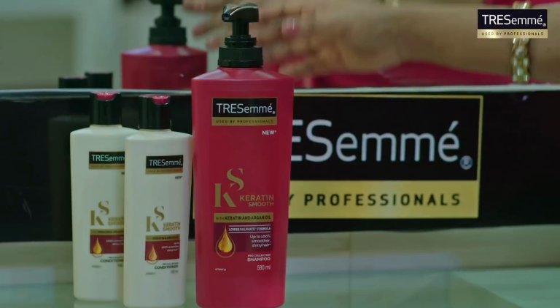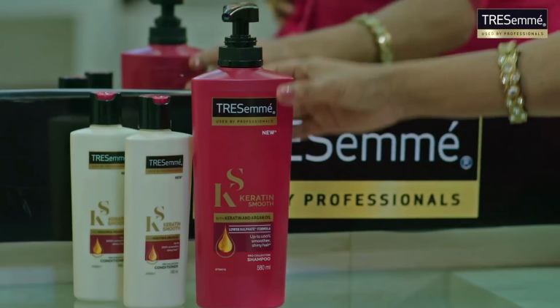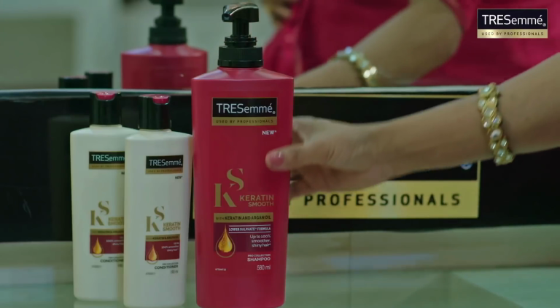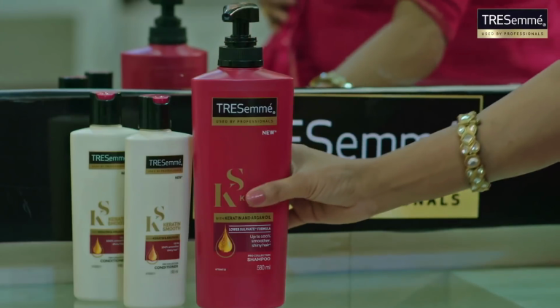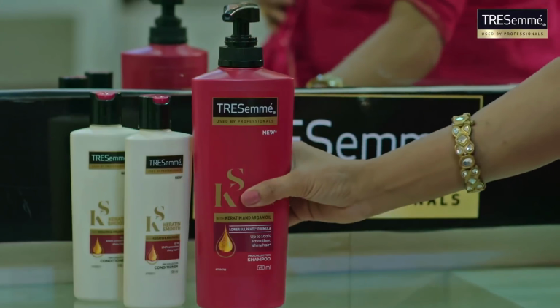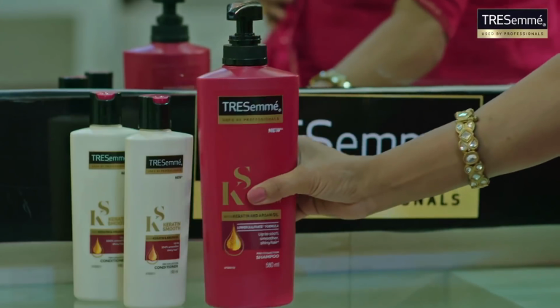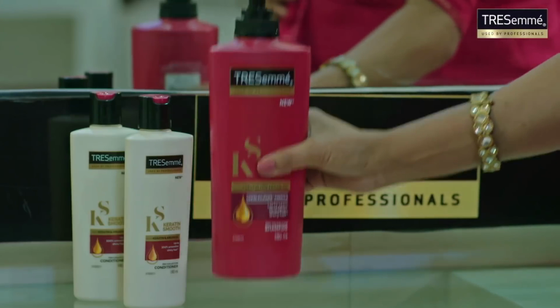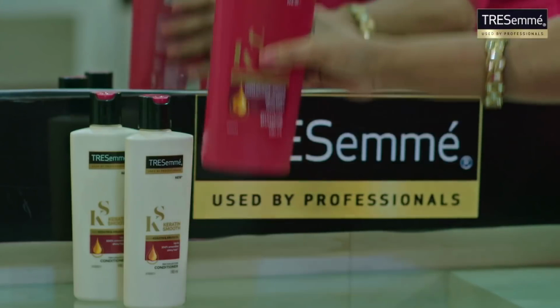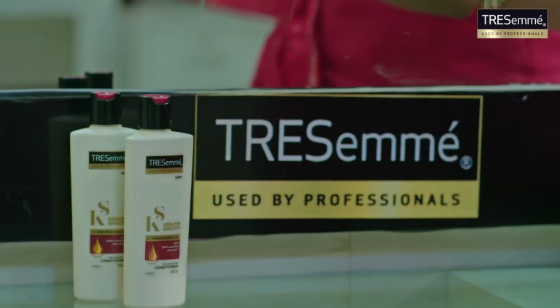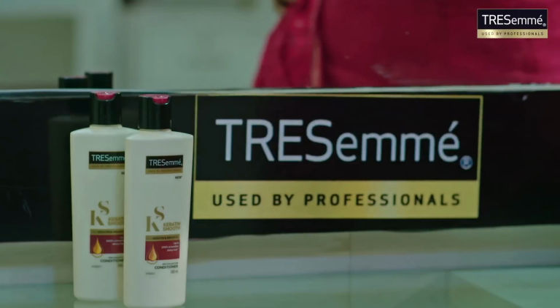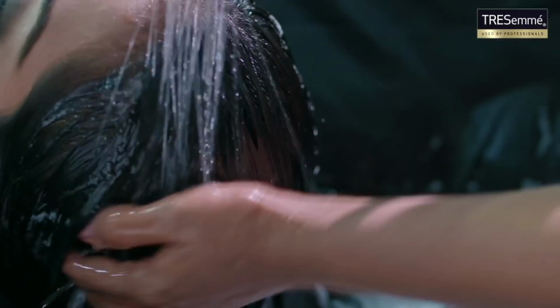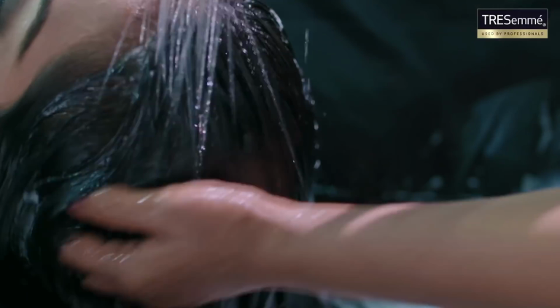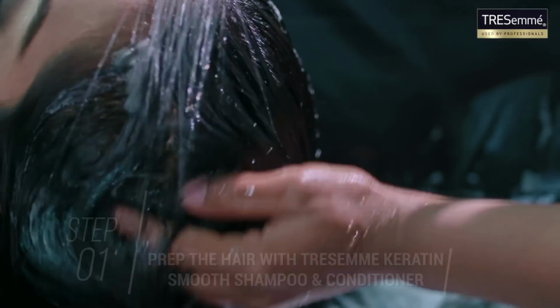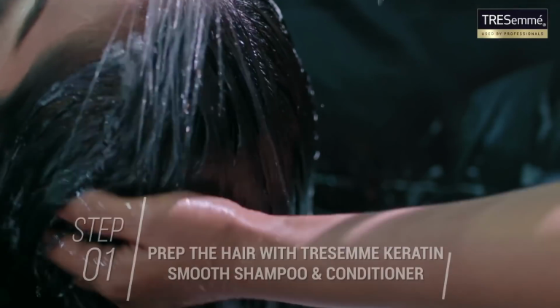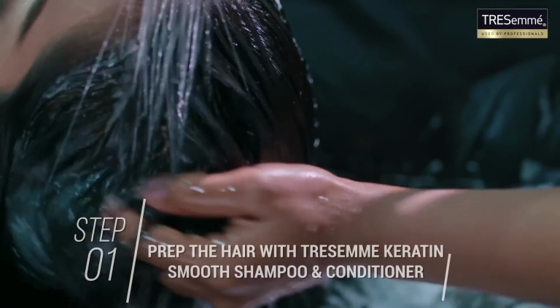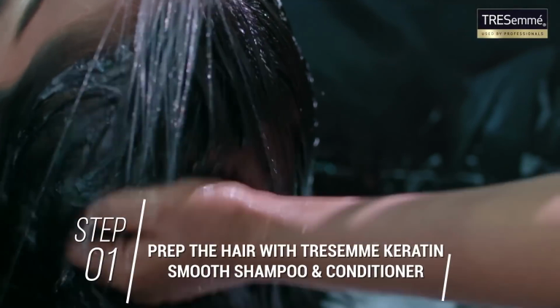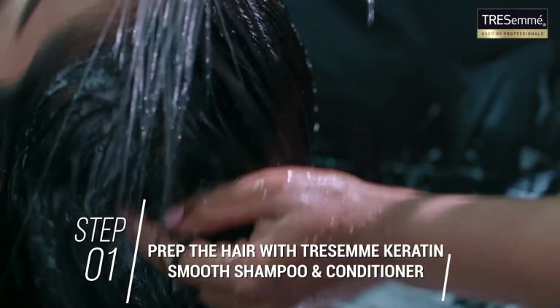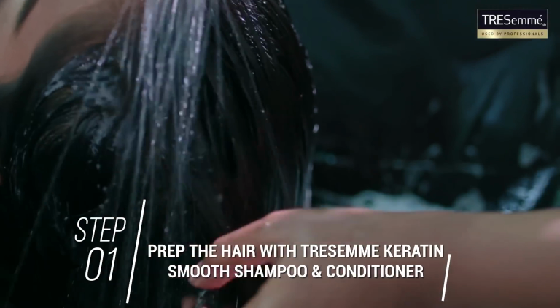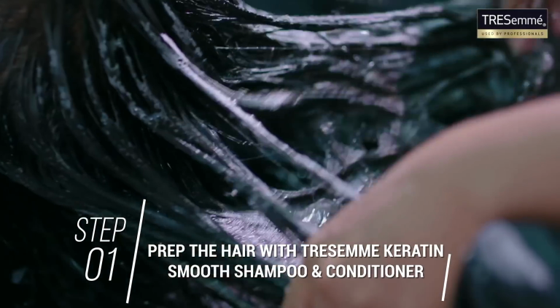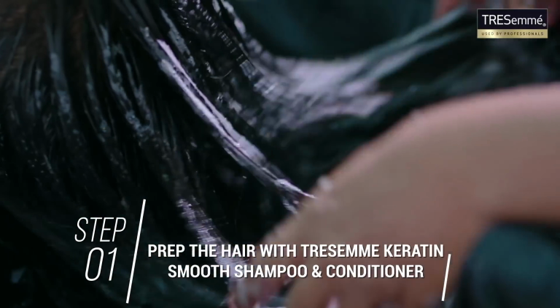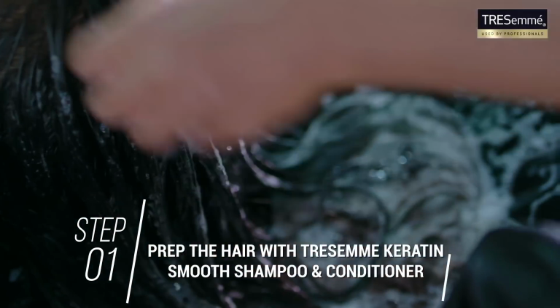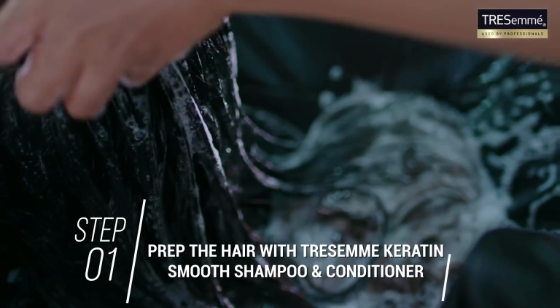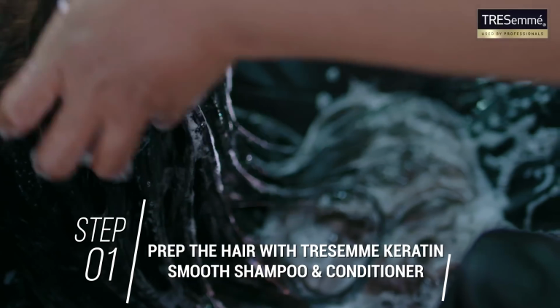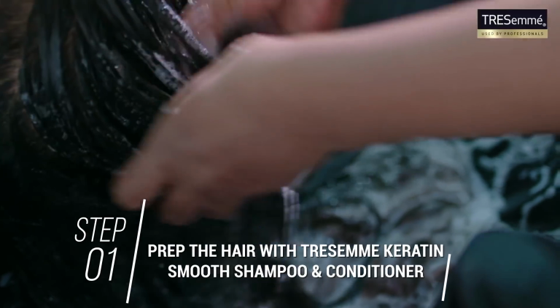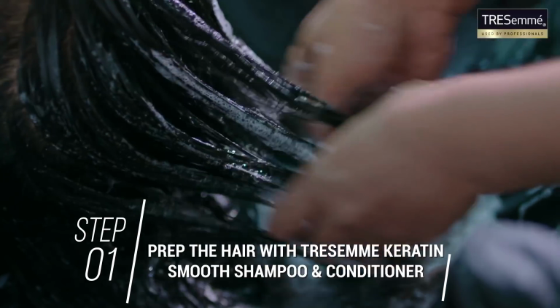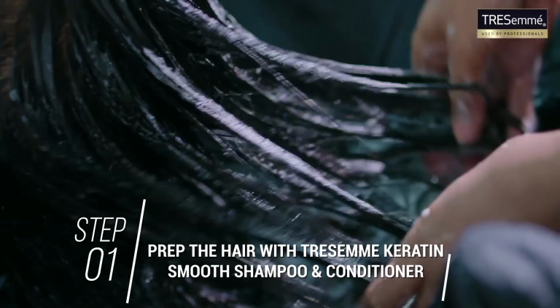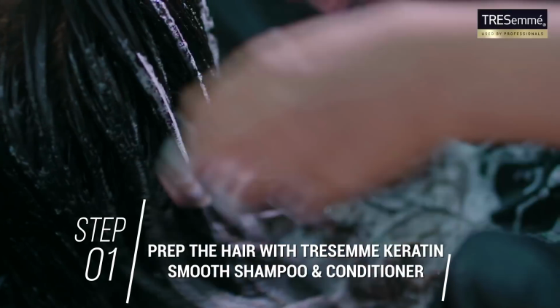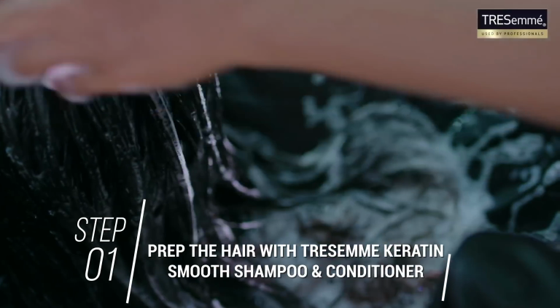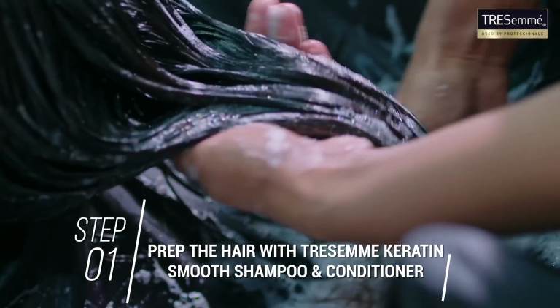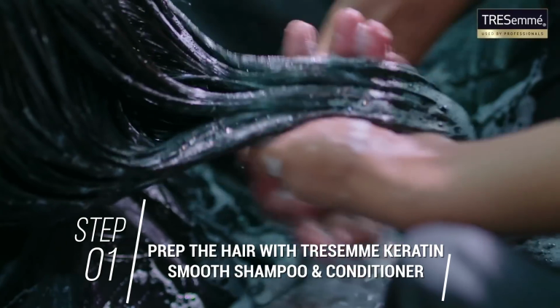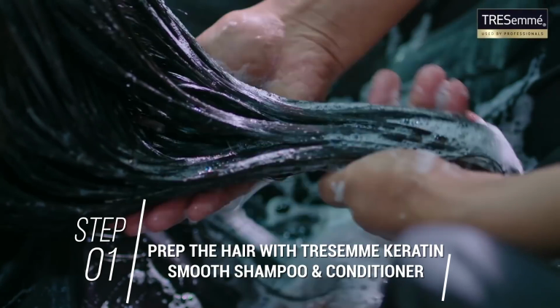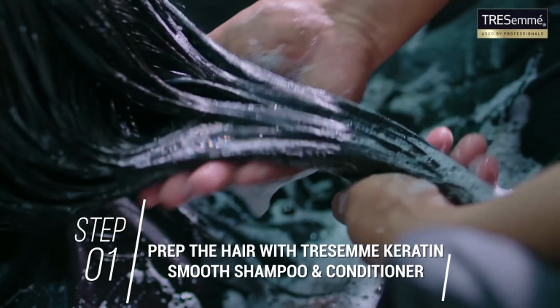So first we are going to prep the hair with Trasimi Carotene Smooth Shampoo and Conditioner.